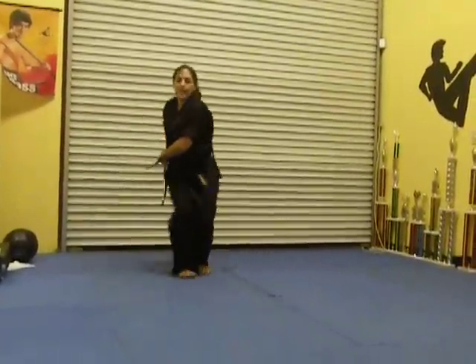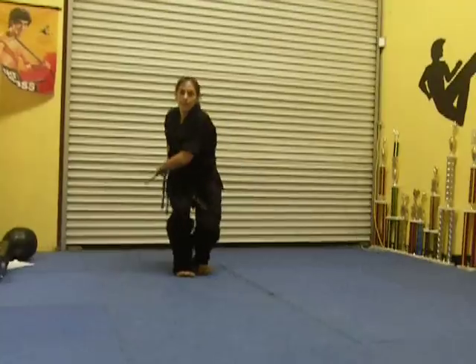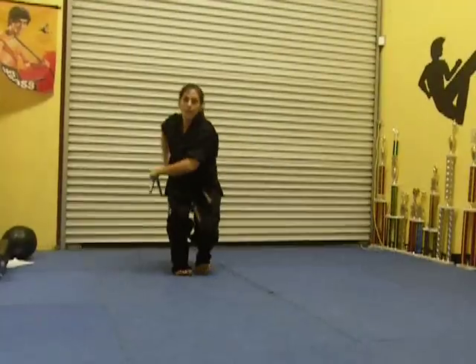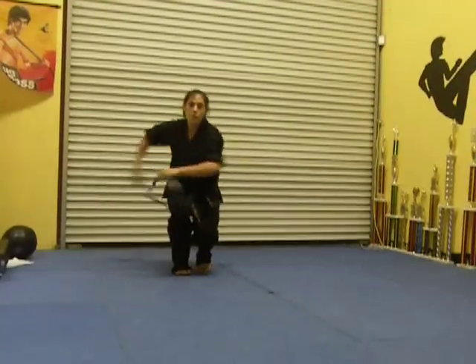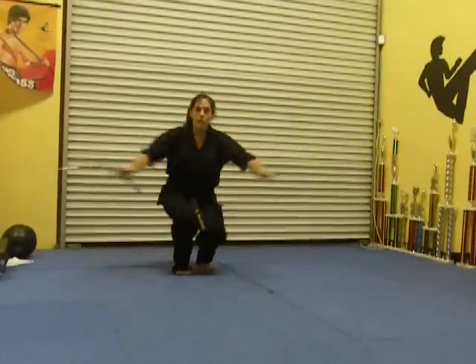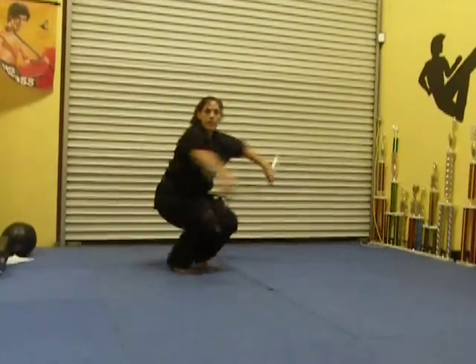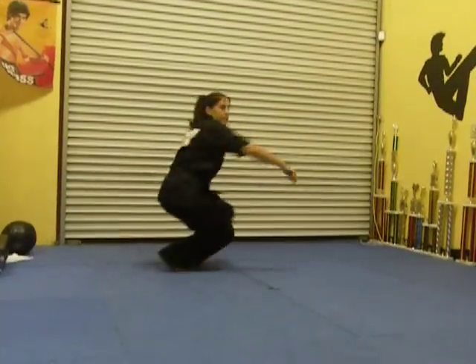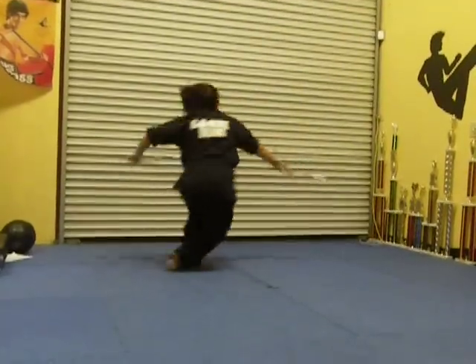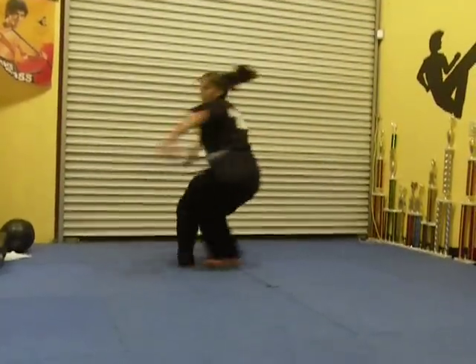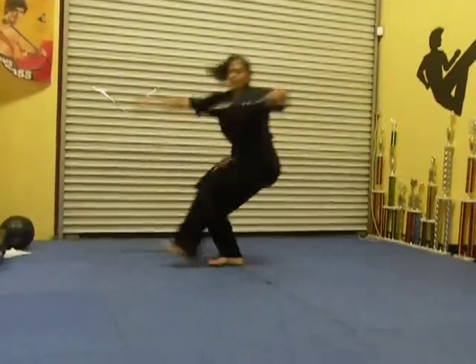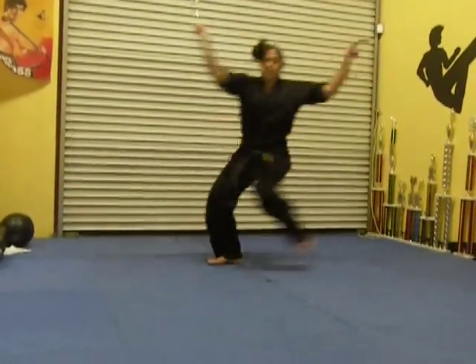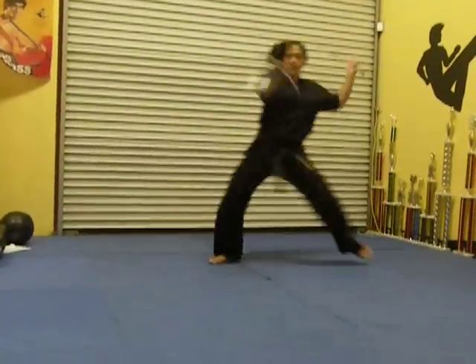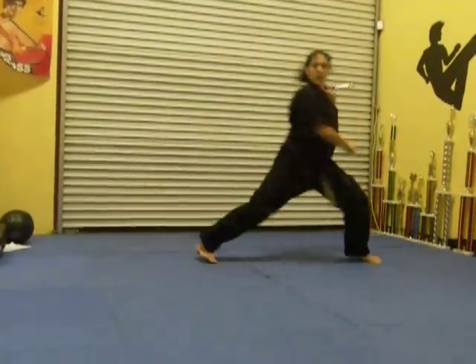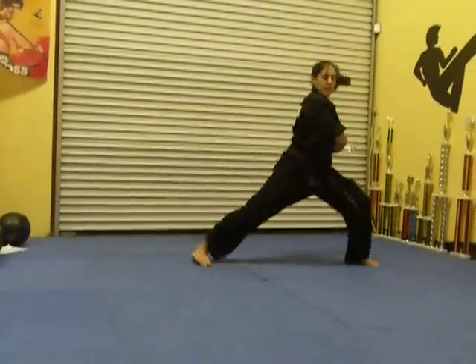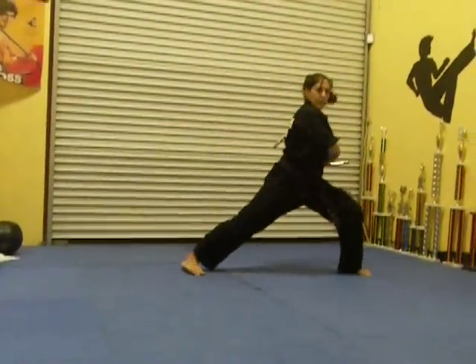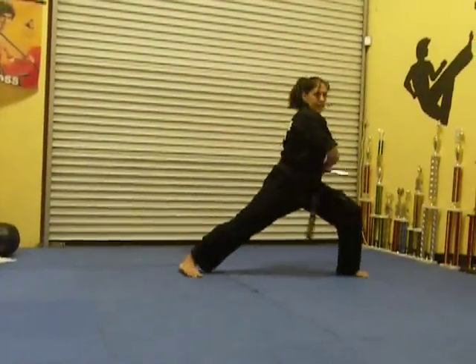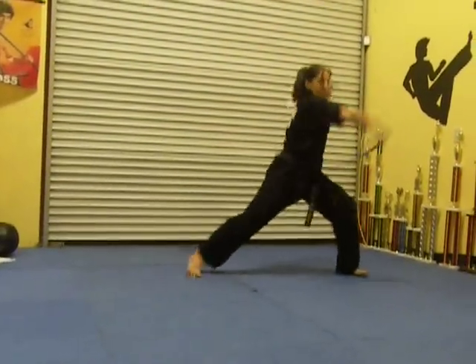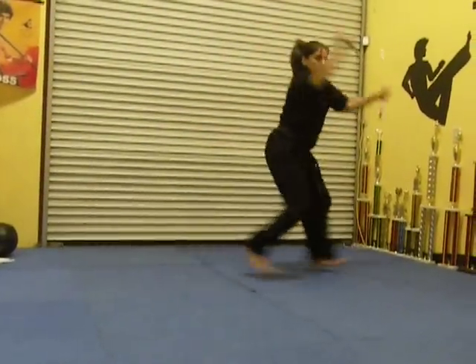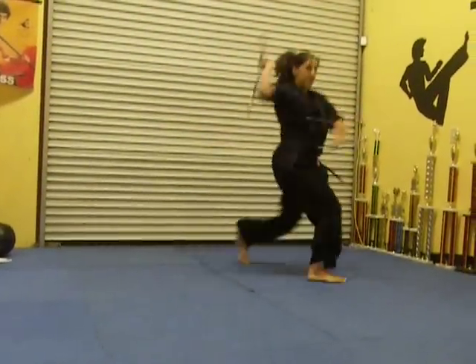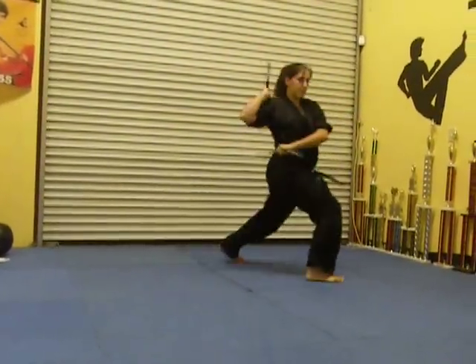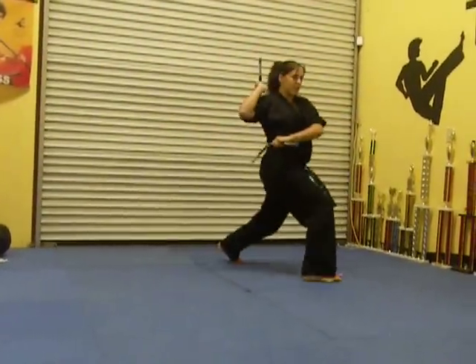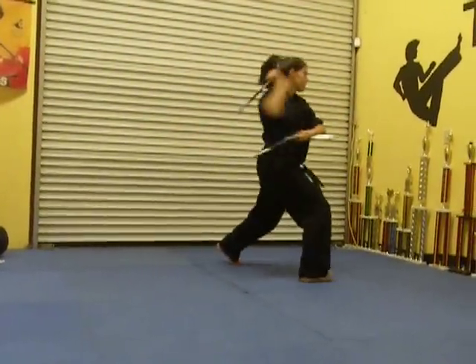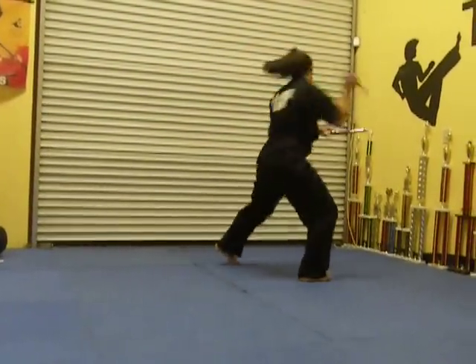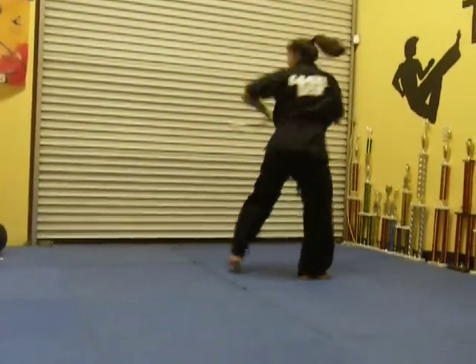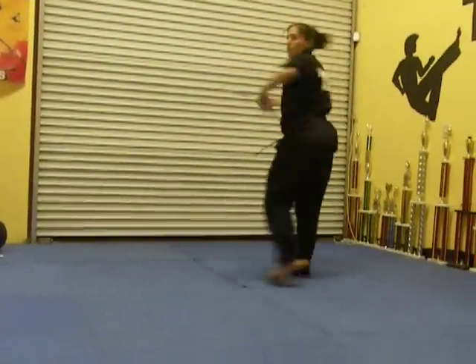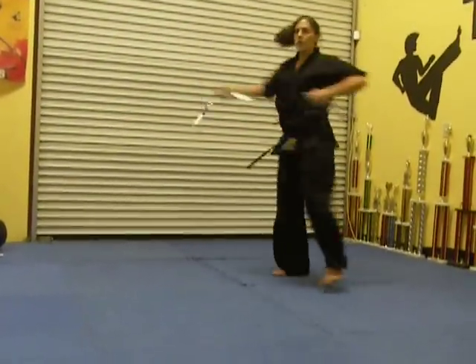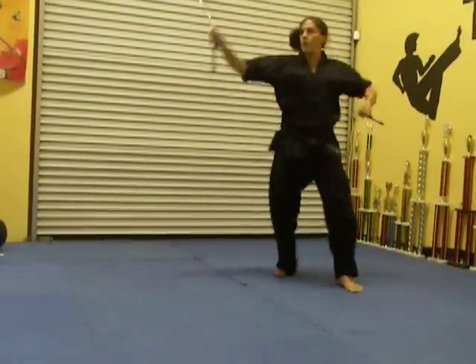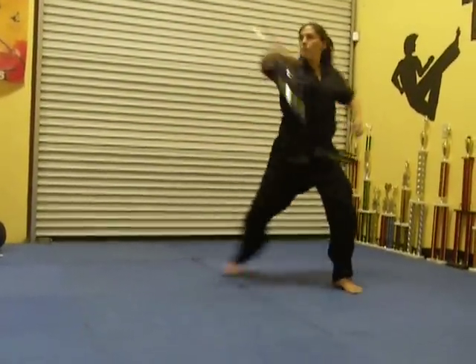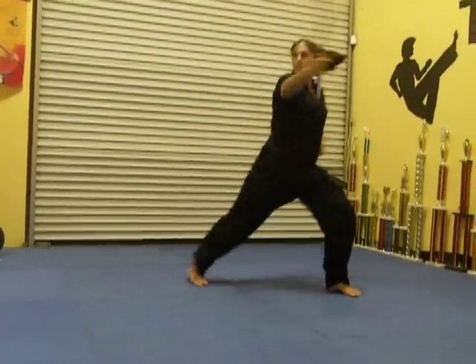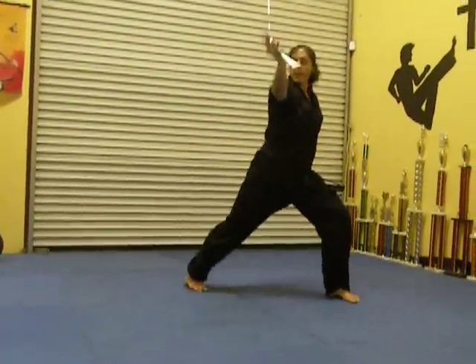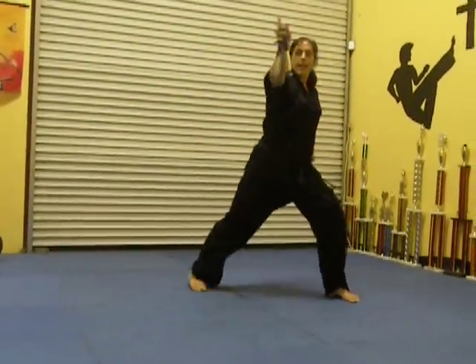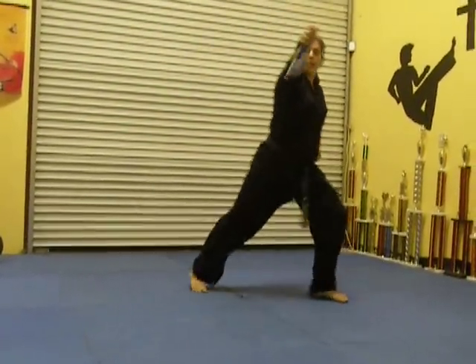Stay low. Spin. To there. Jump change. Figure eight.